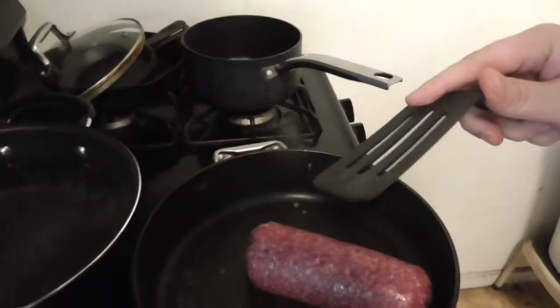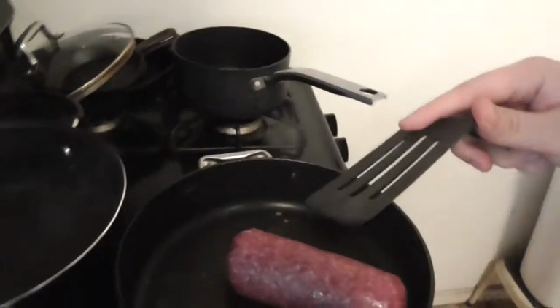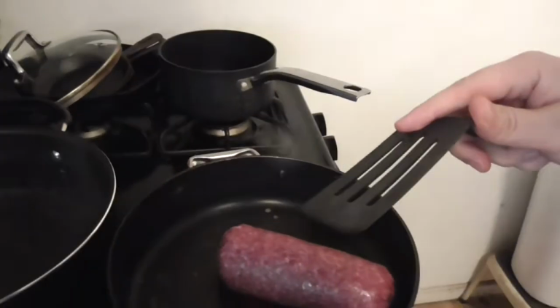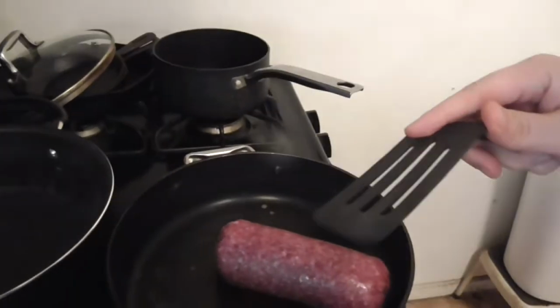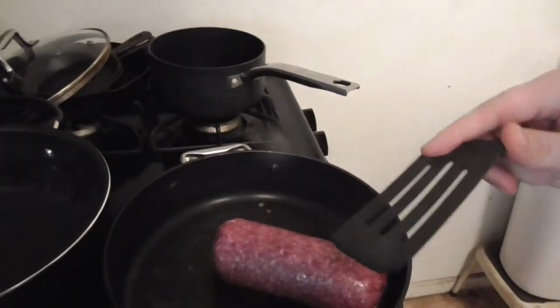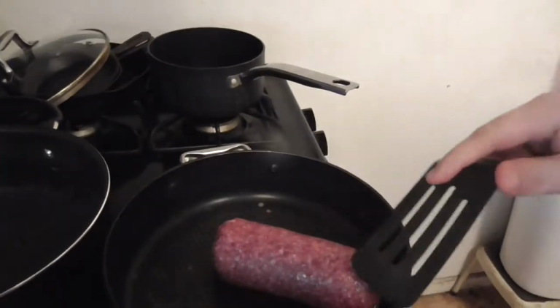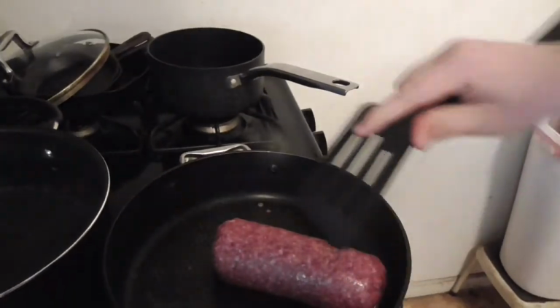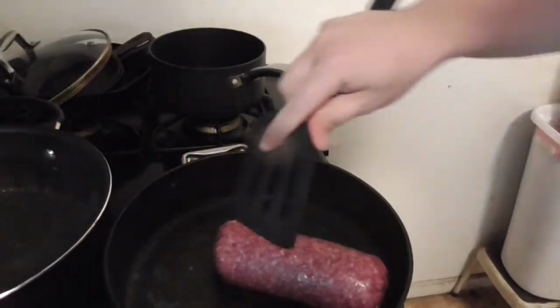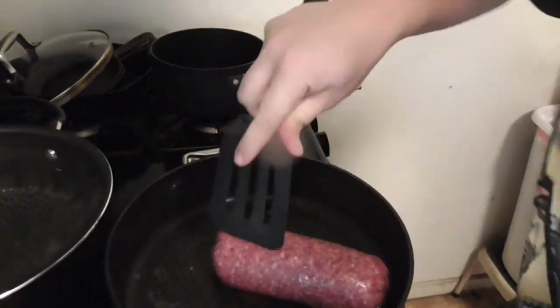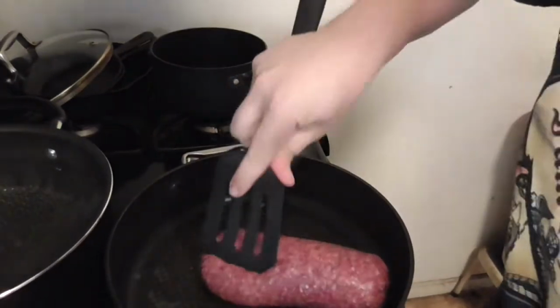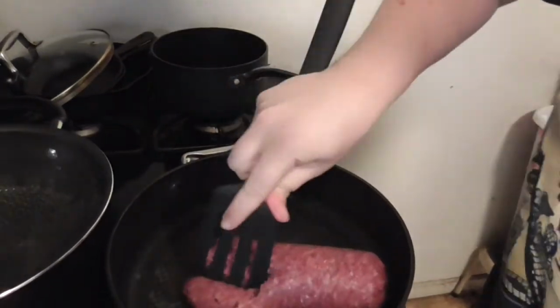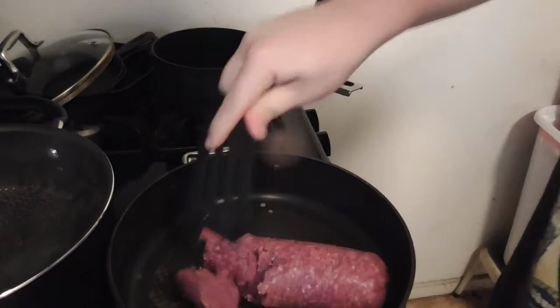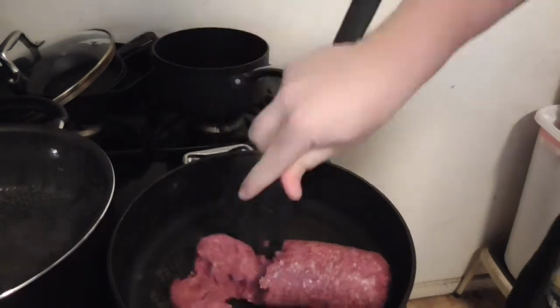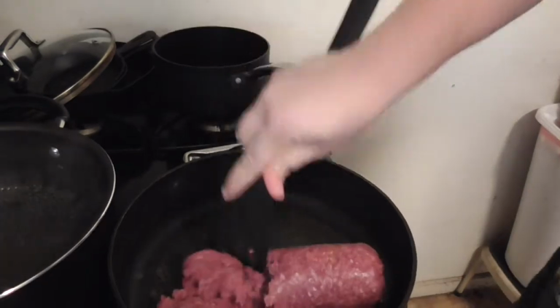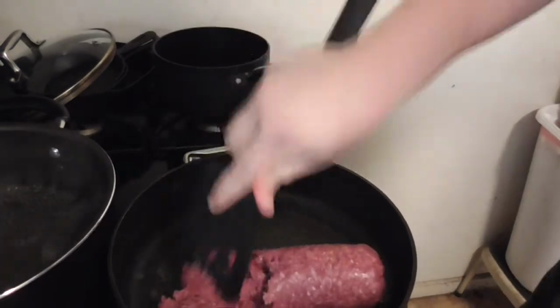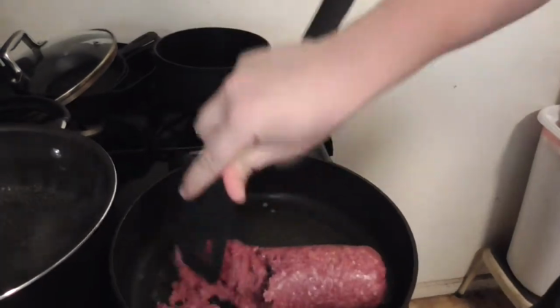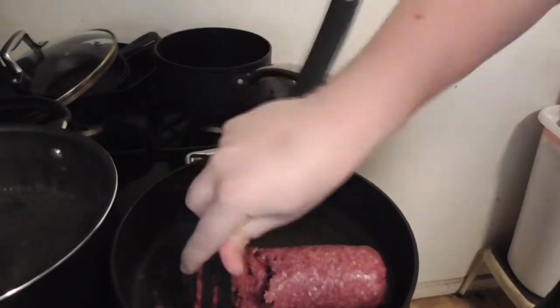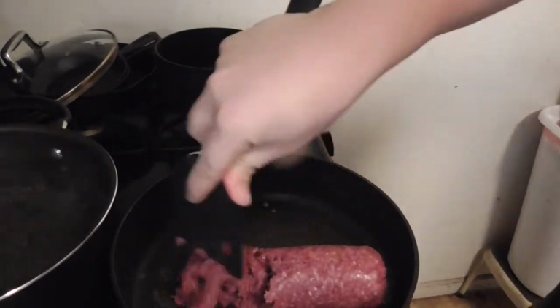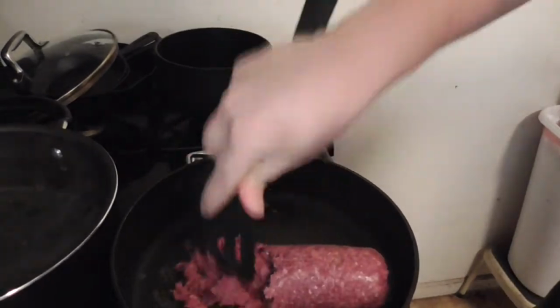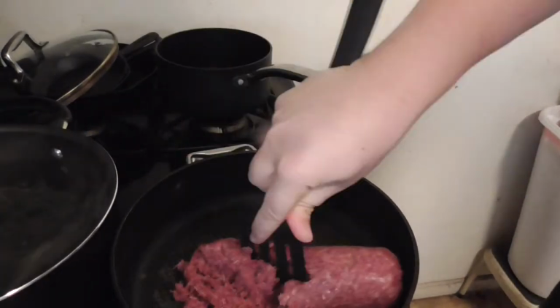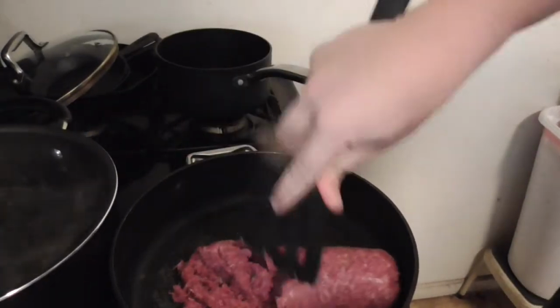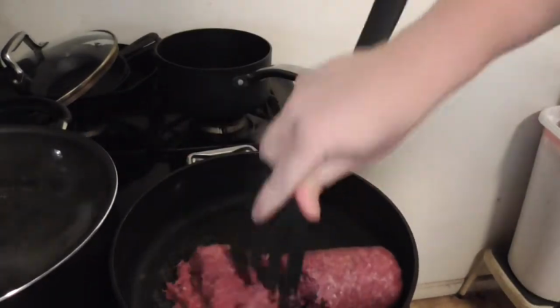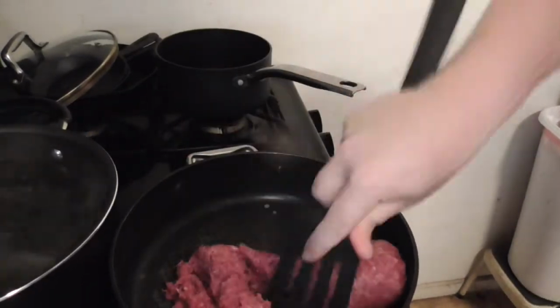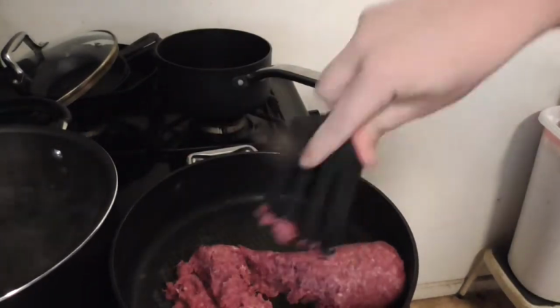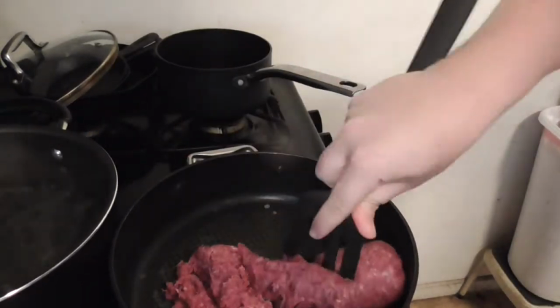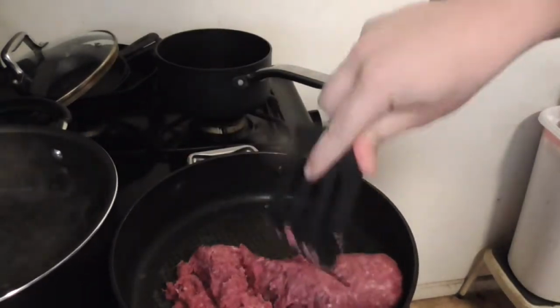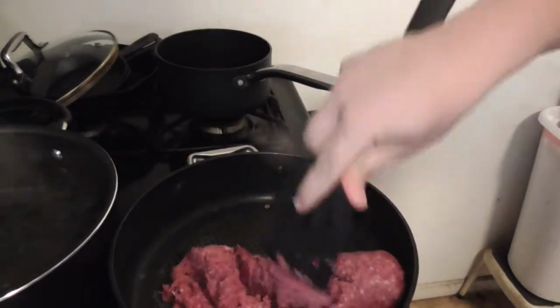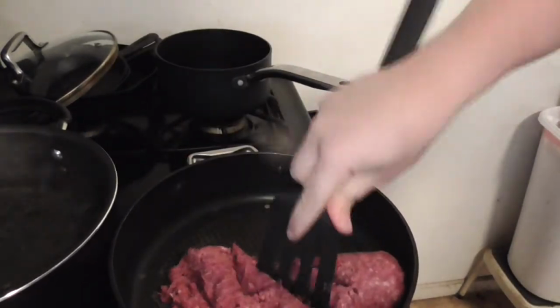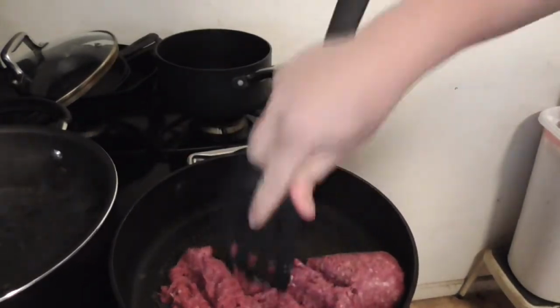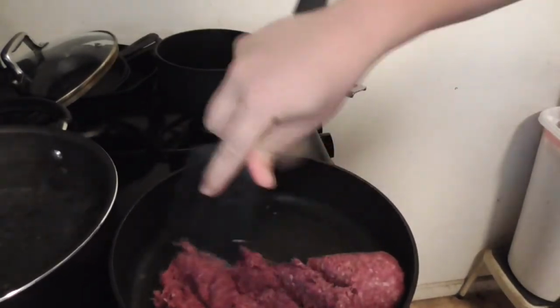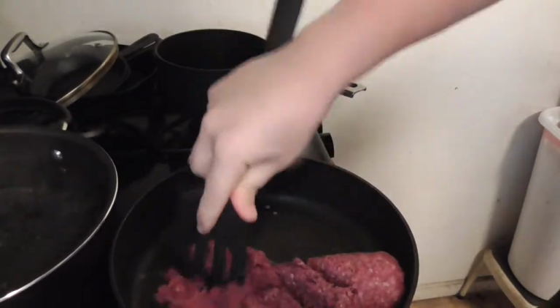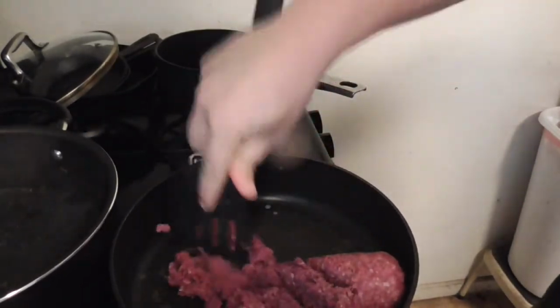Bring you closer for a sec, chop you up. This is nice and defrosted.